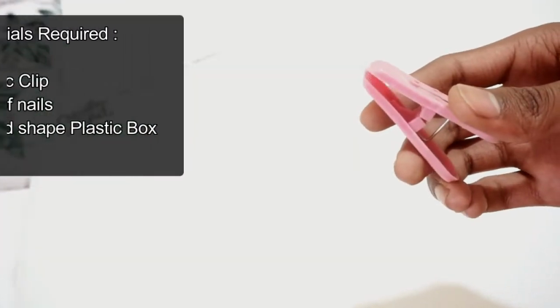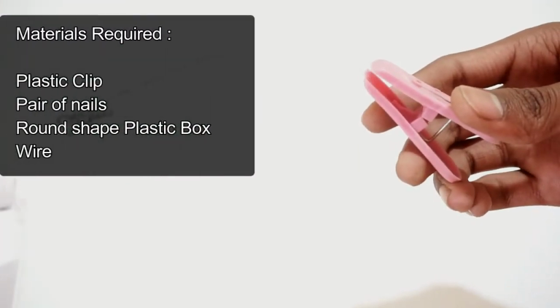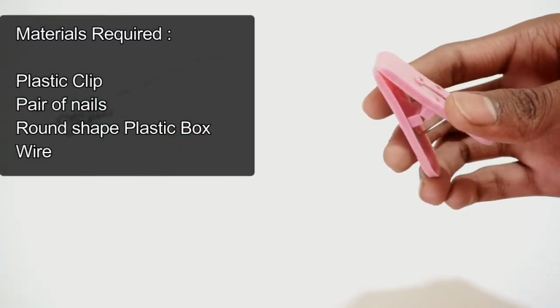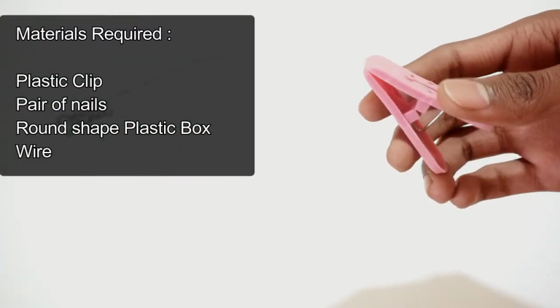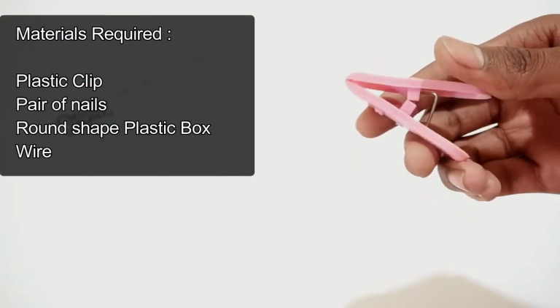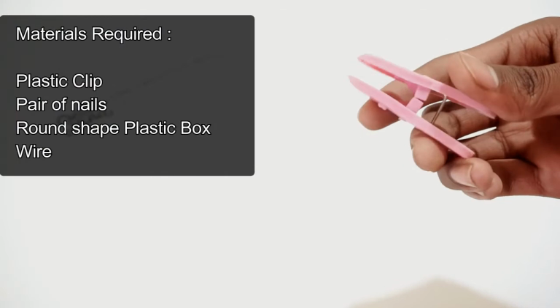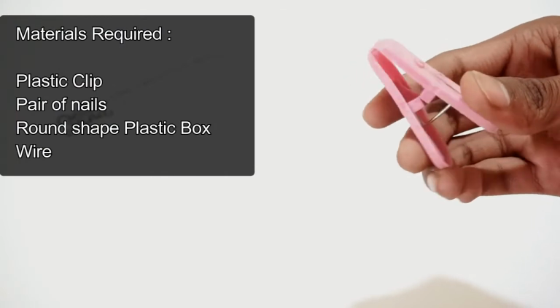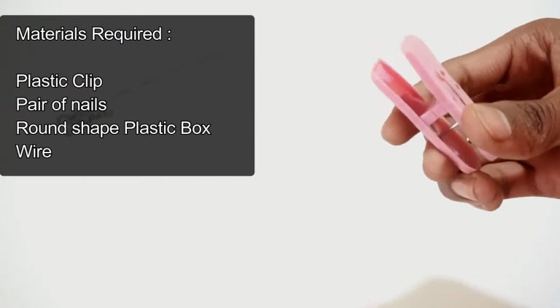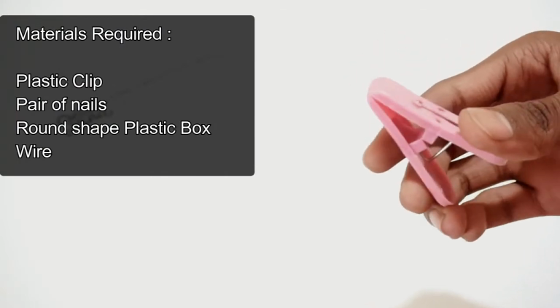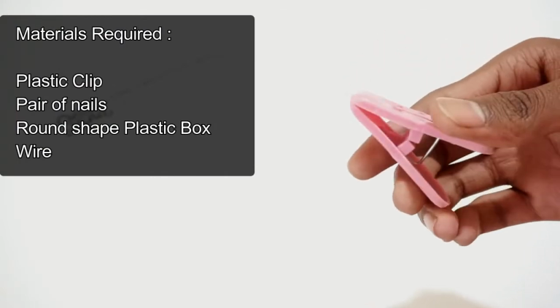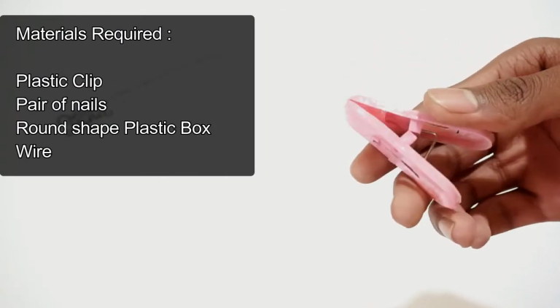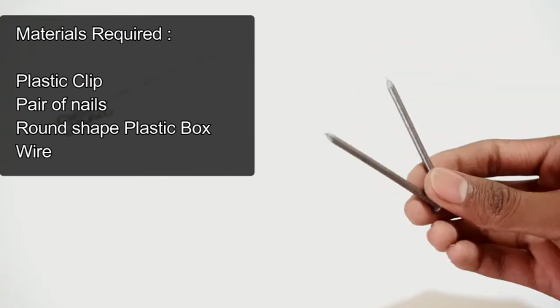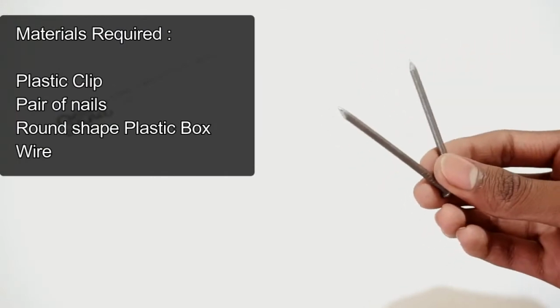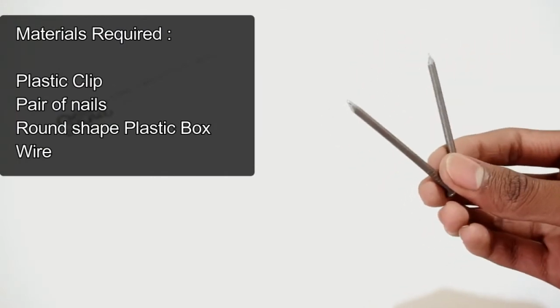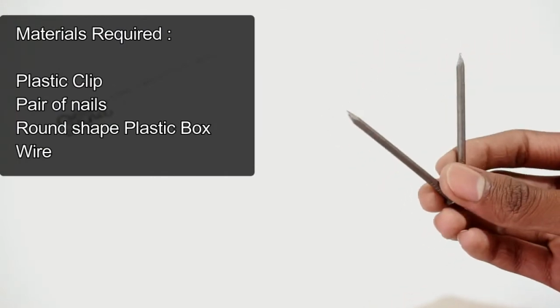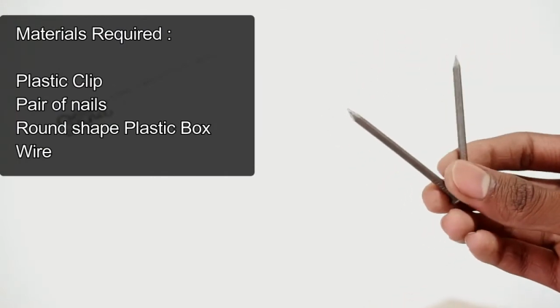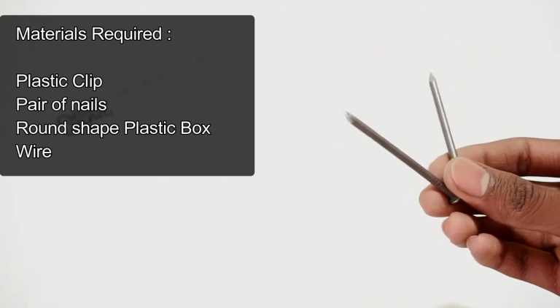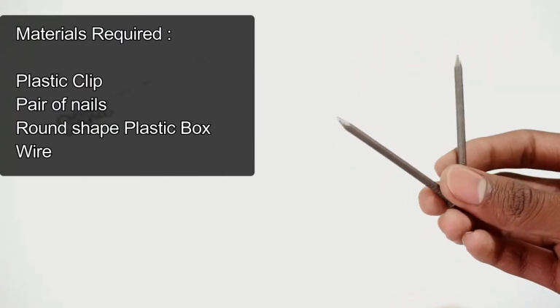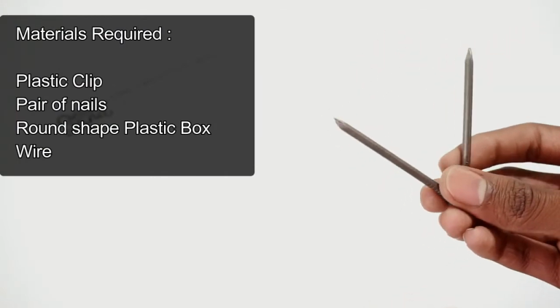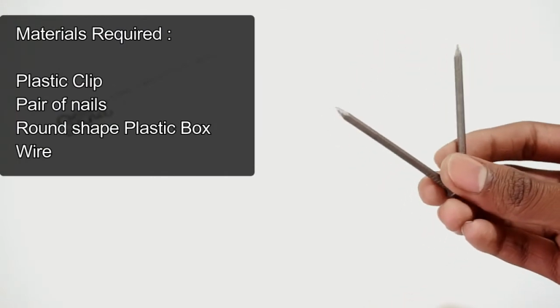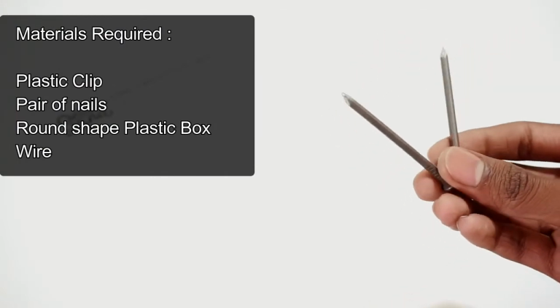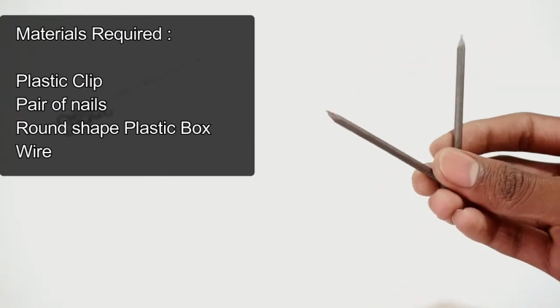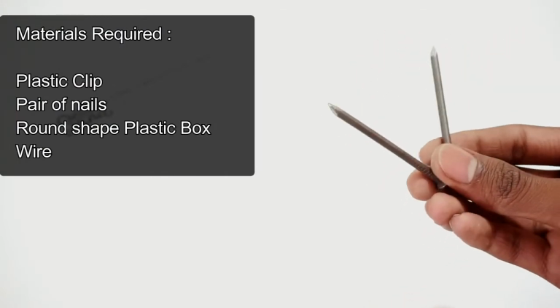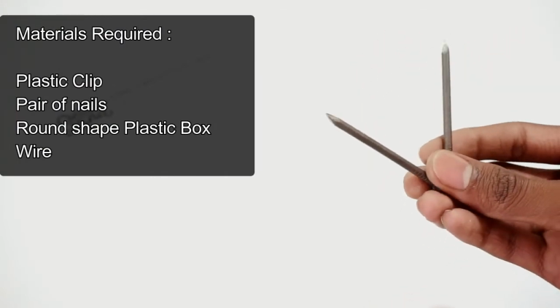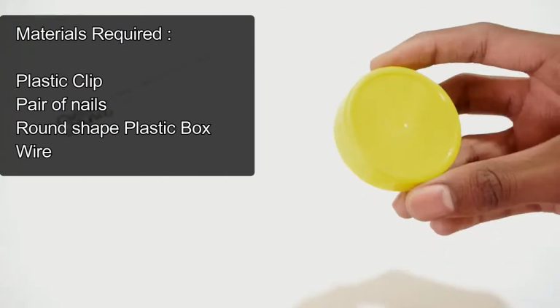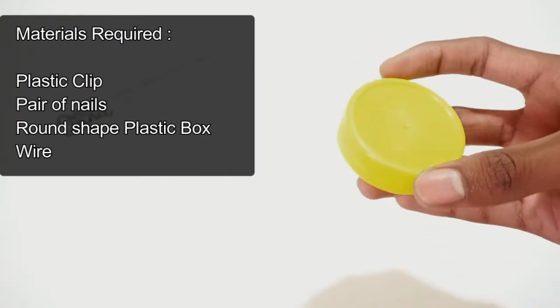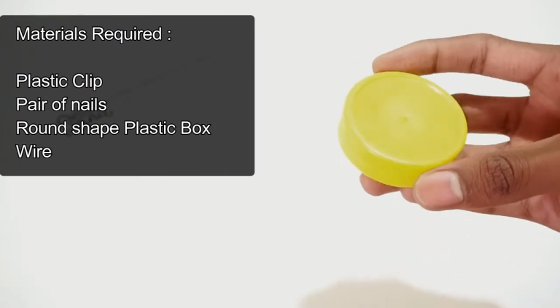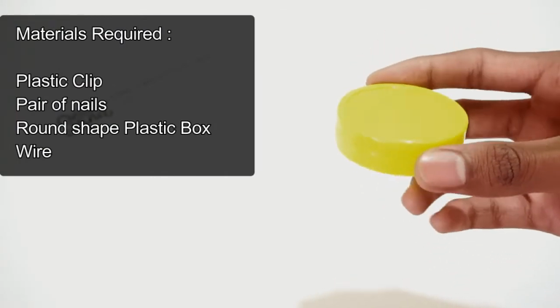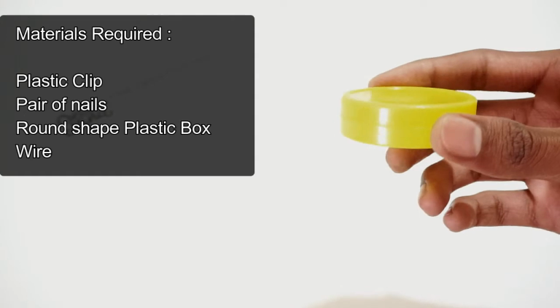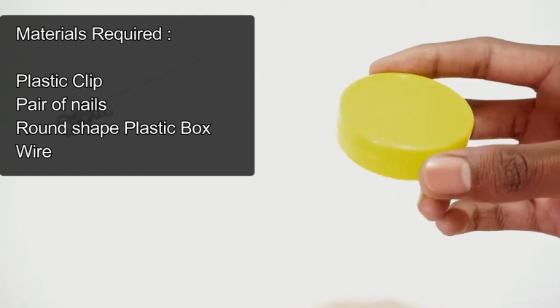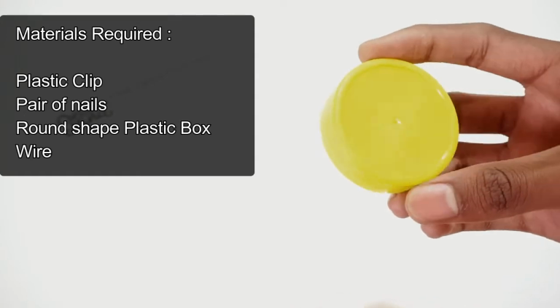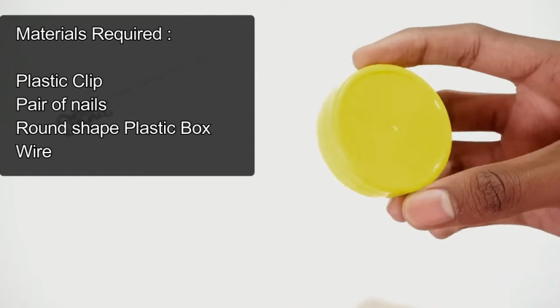For this project you will require a plastic lid, a pair of nails, a round shape plastic box.